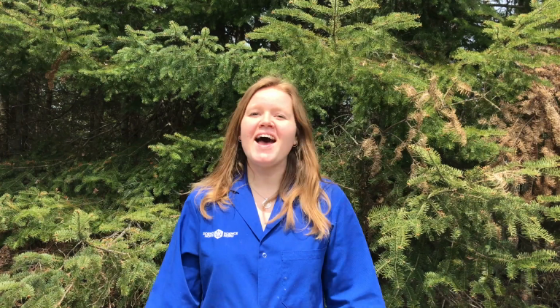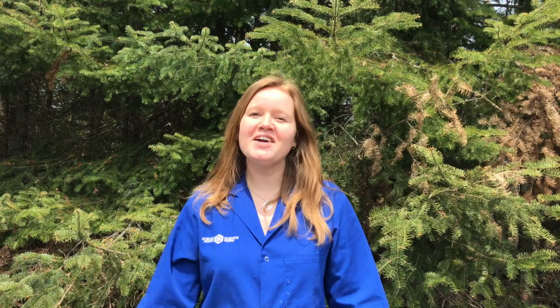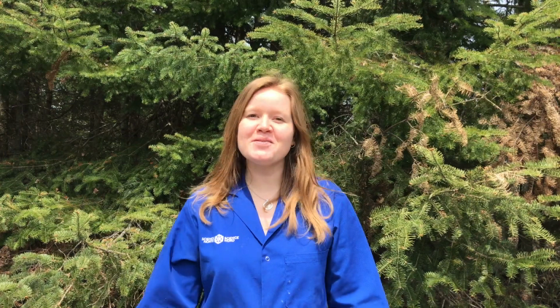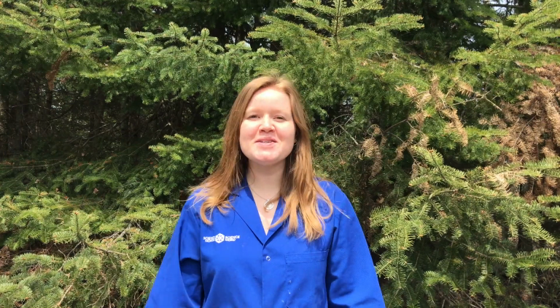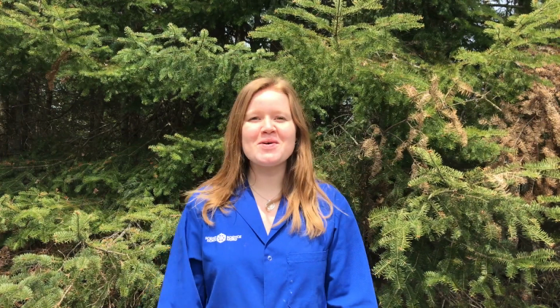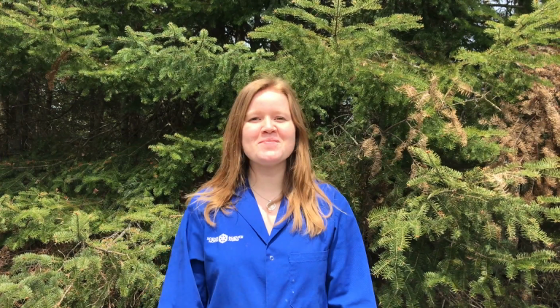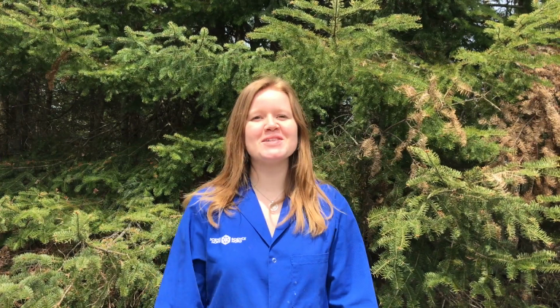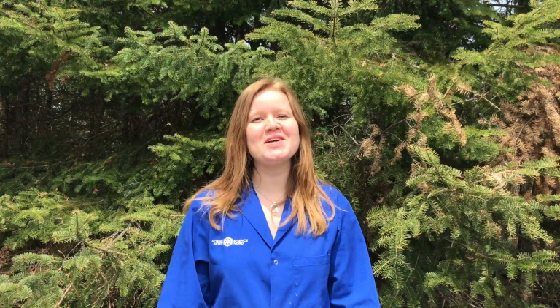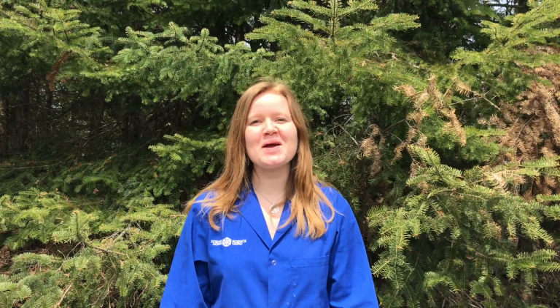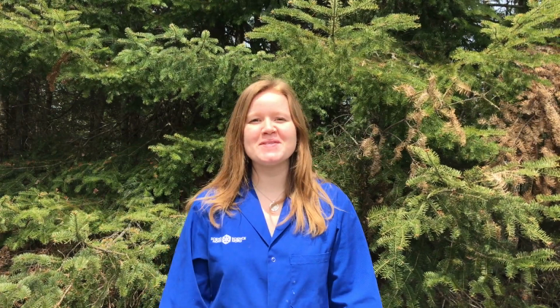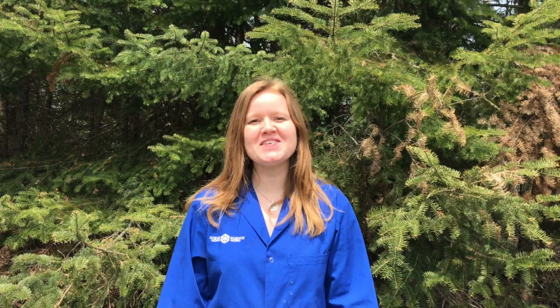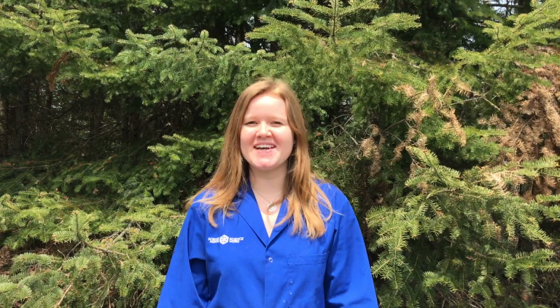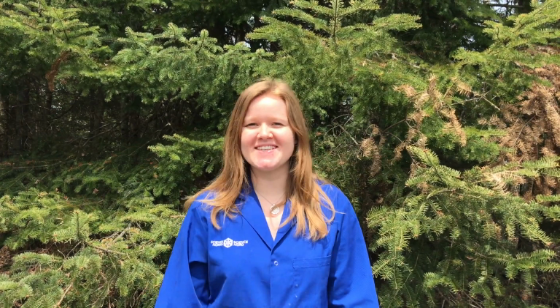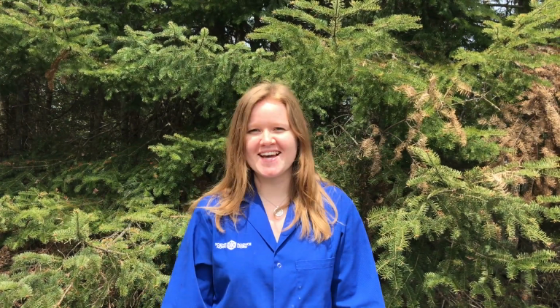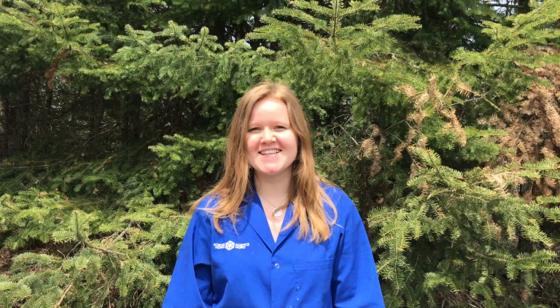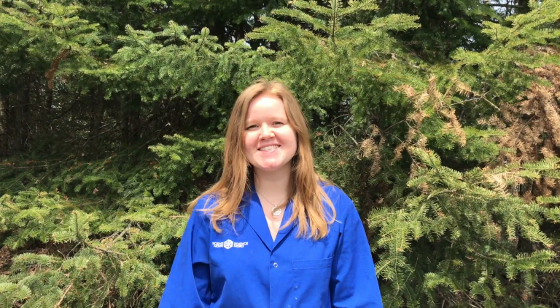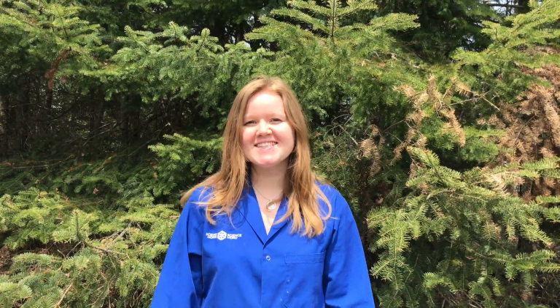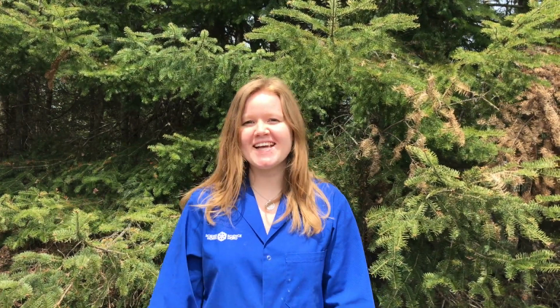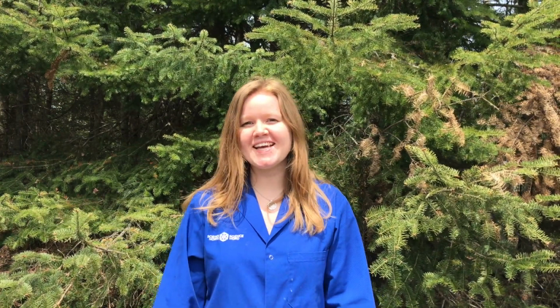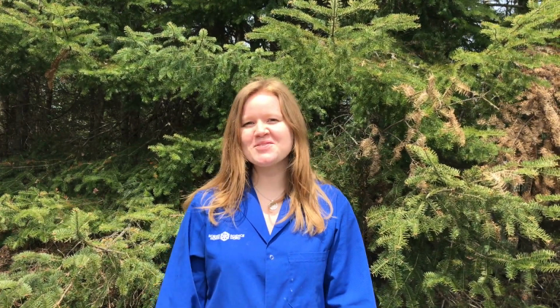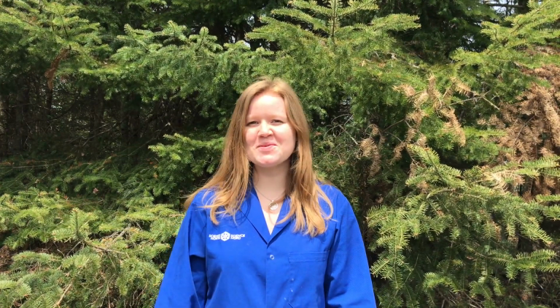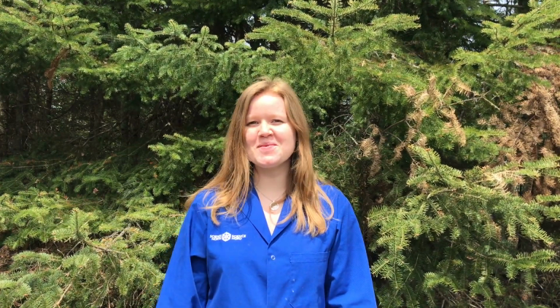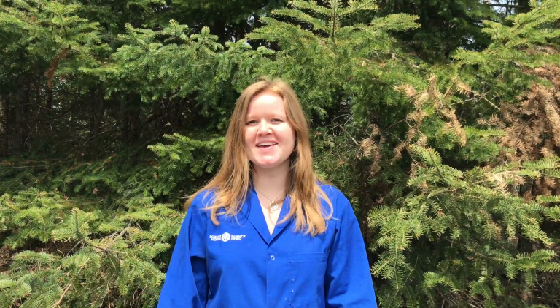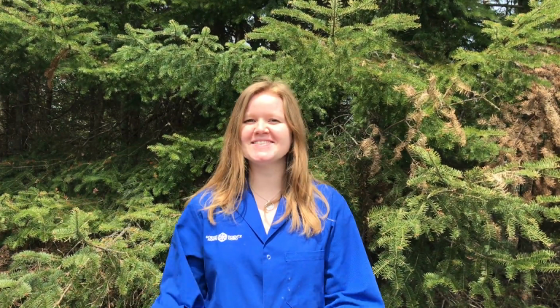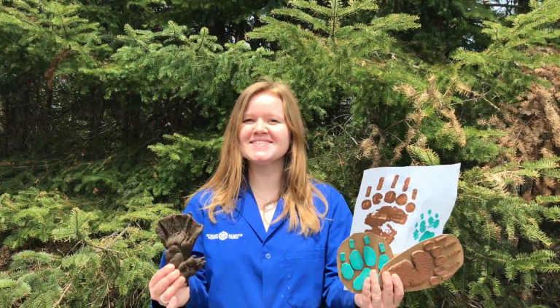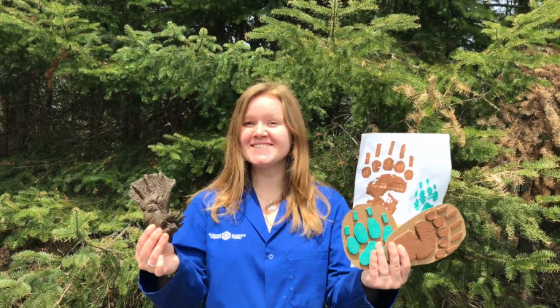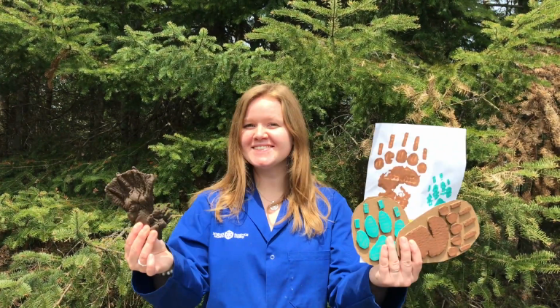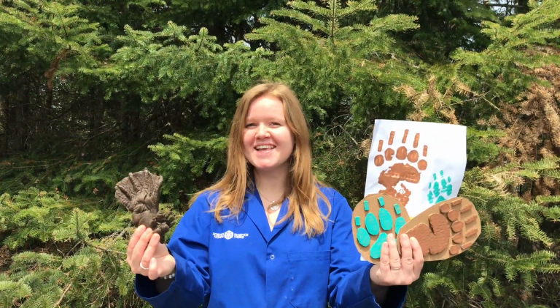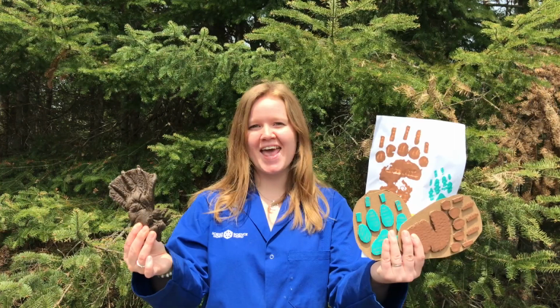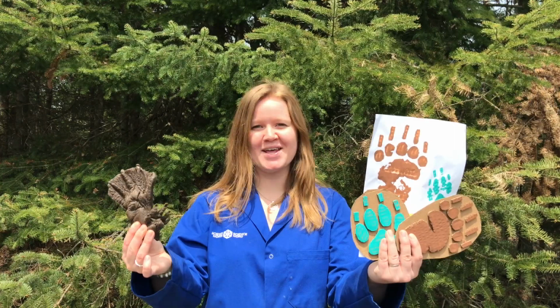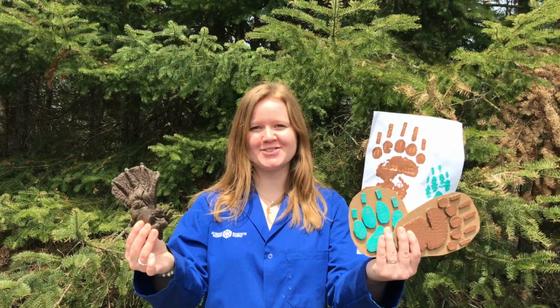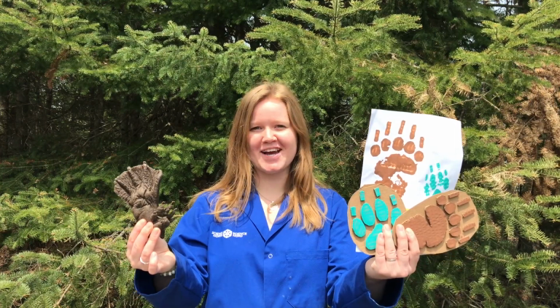Hi everyone! Welcome back to another episode of Hands on Science. Today we're going to be making animal tracks.